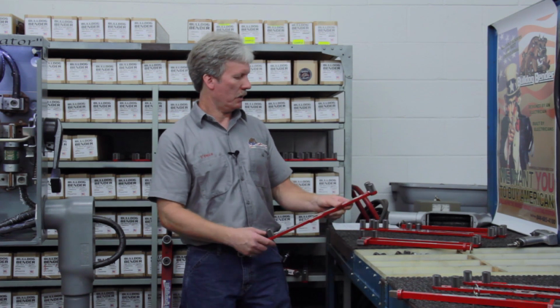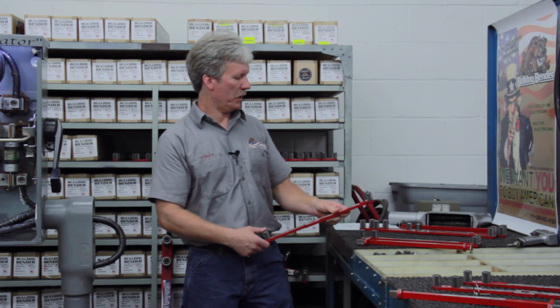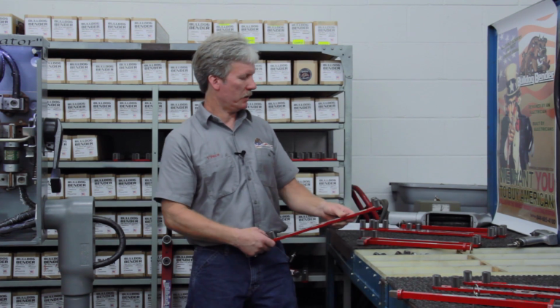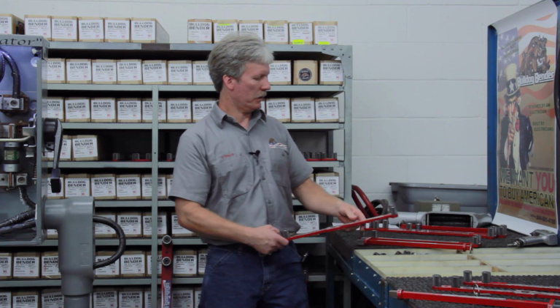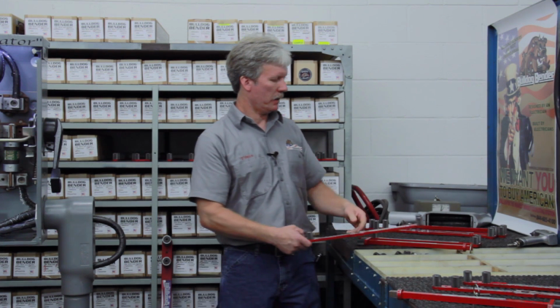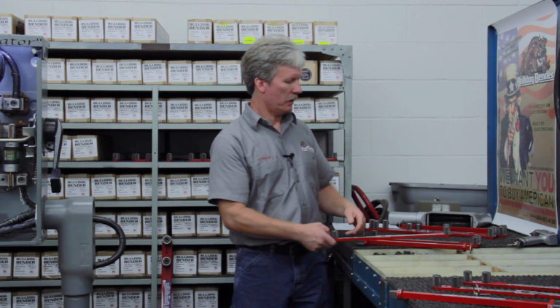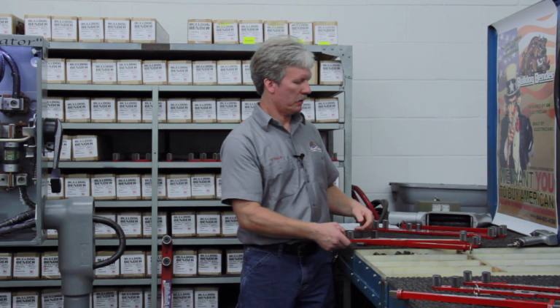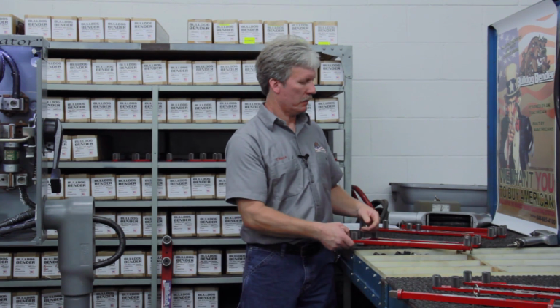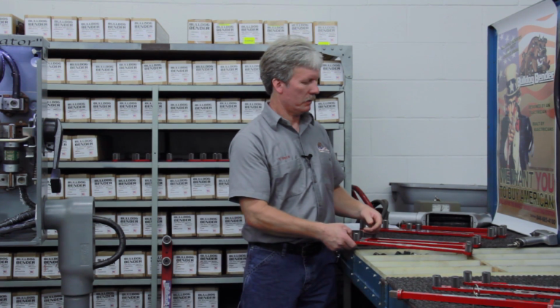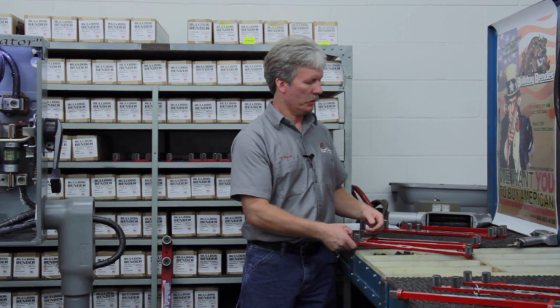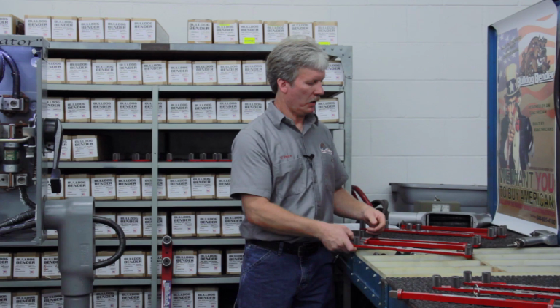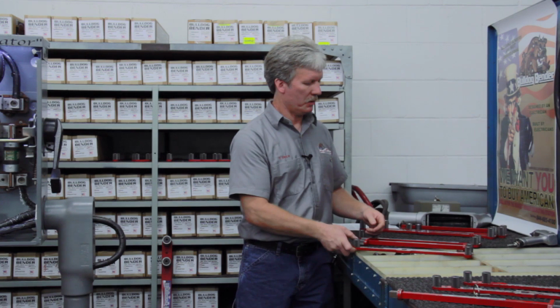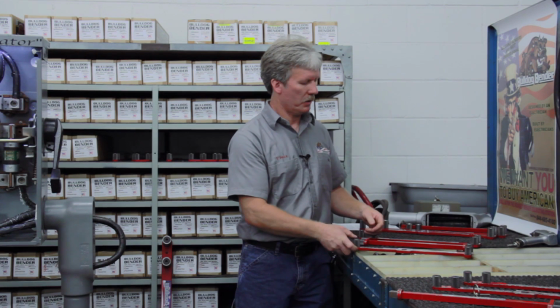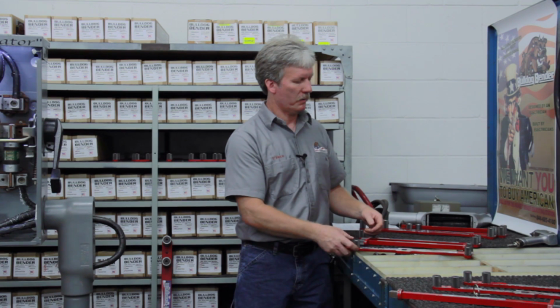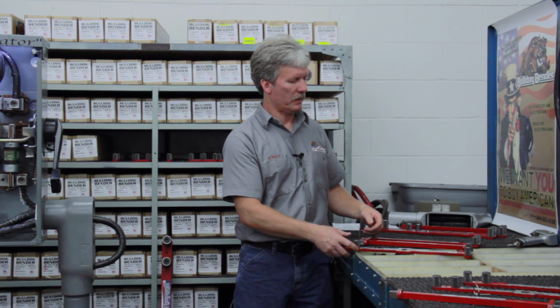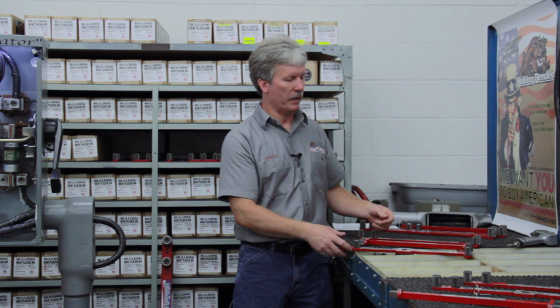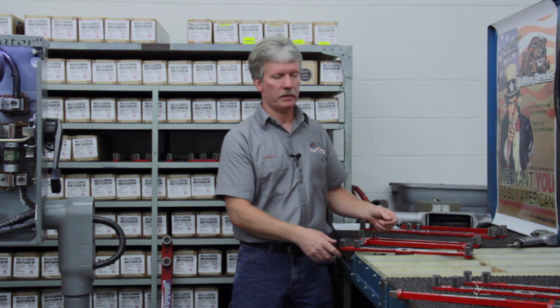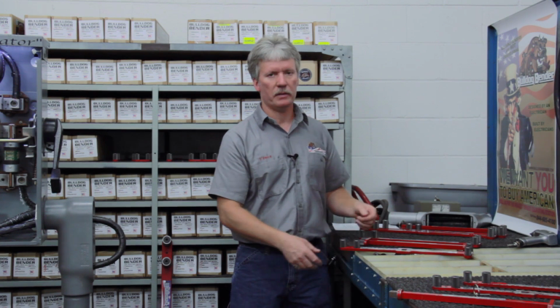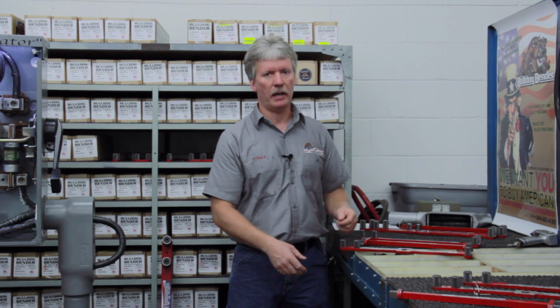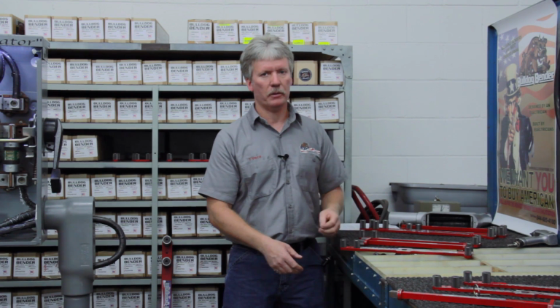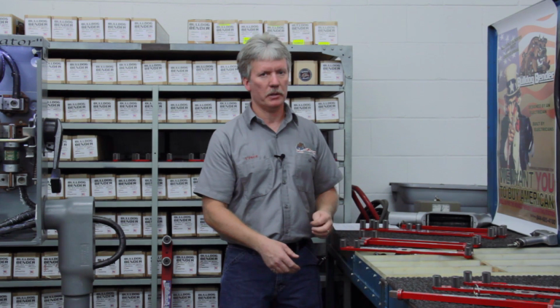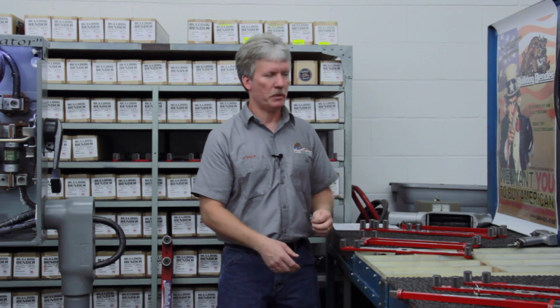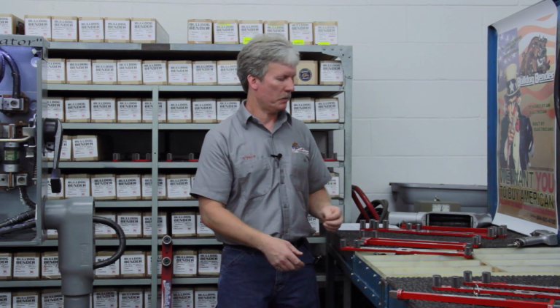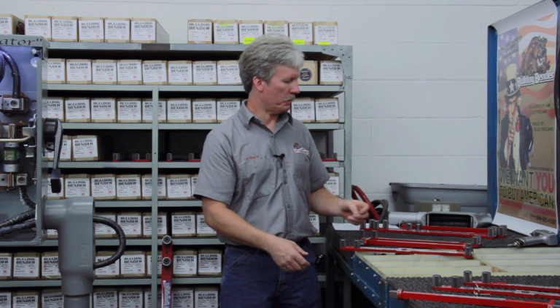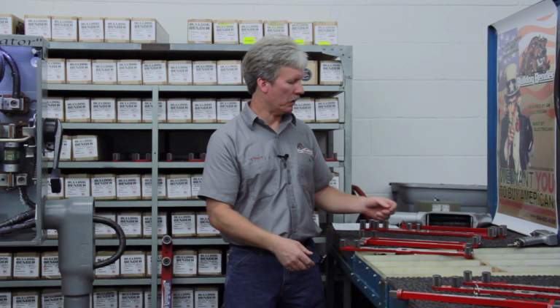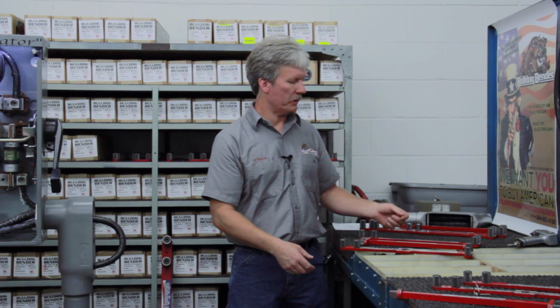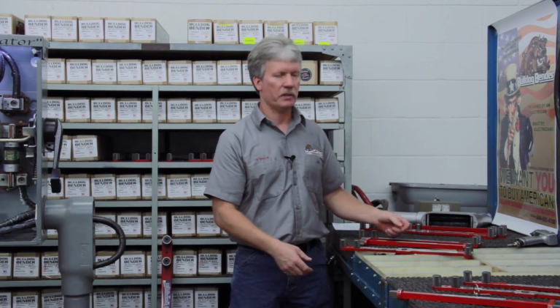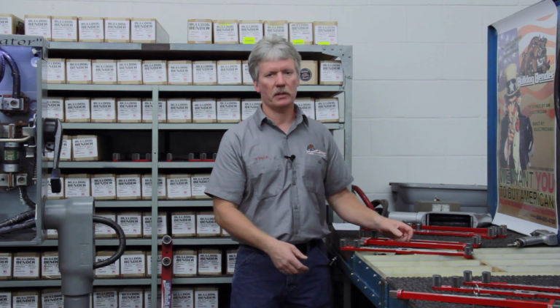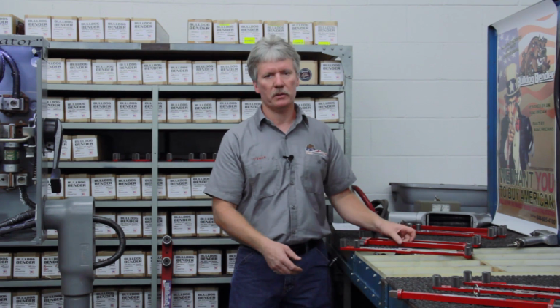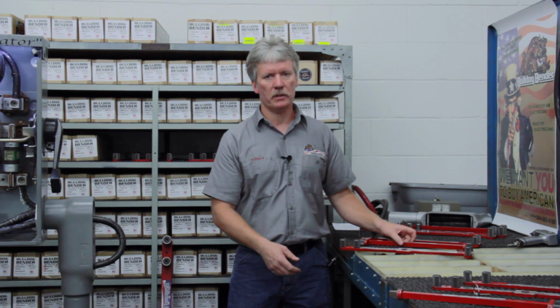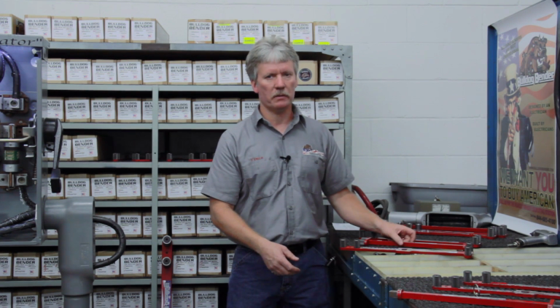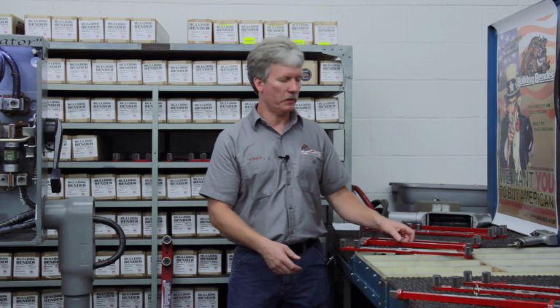The tools come in two different sizes: the 500 MCM and smaller, and then 600 to 750.